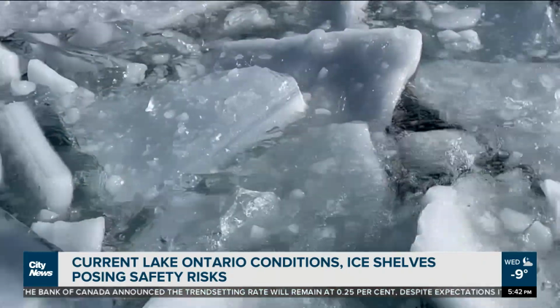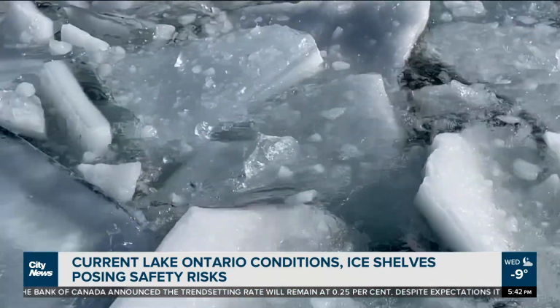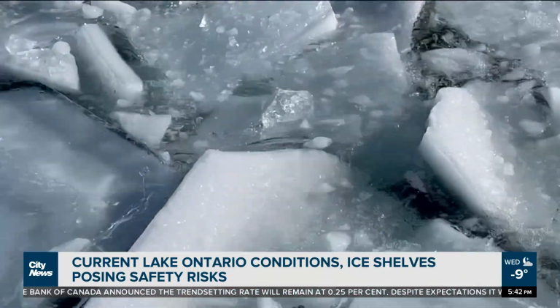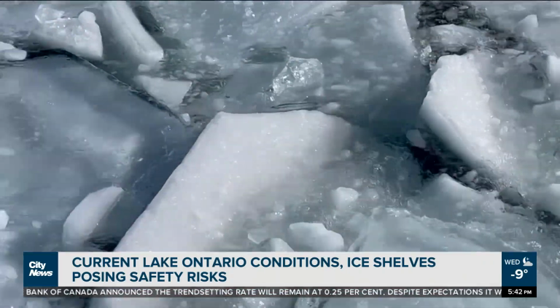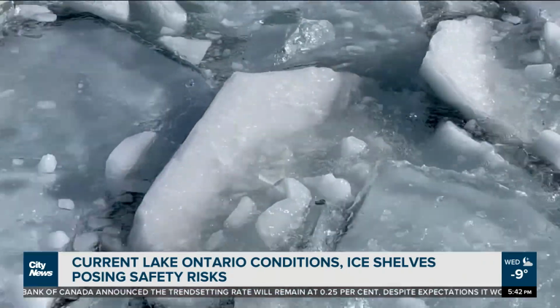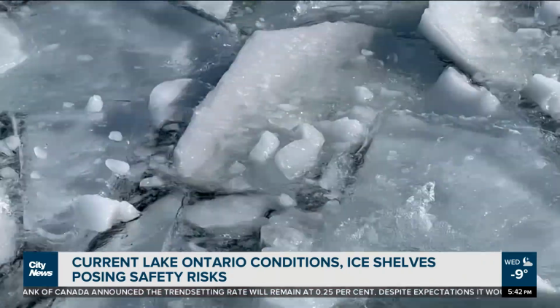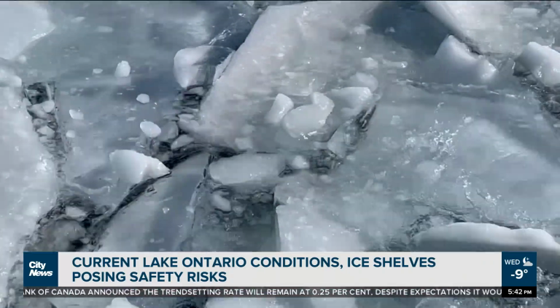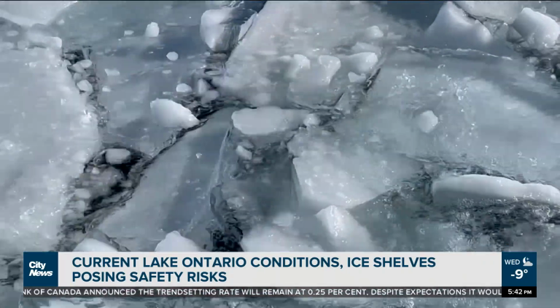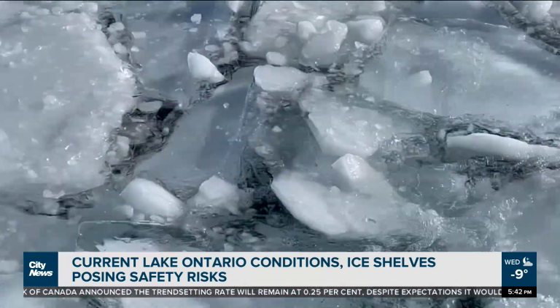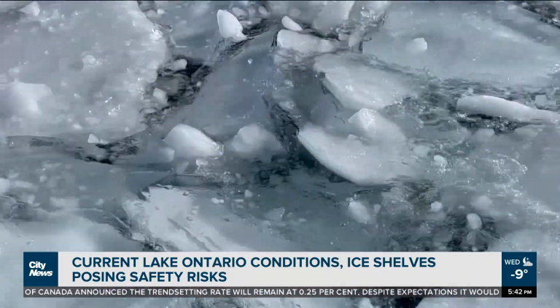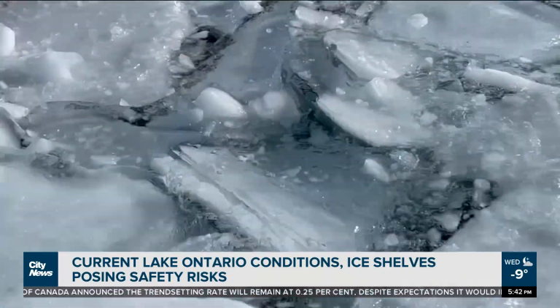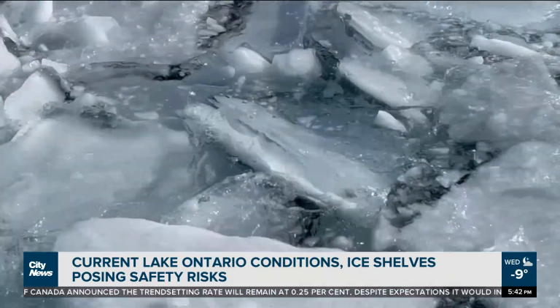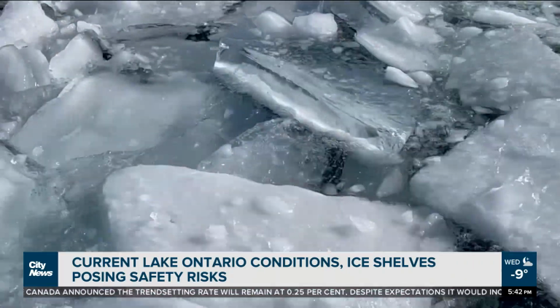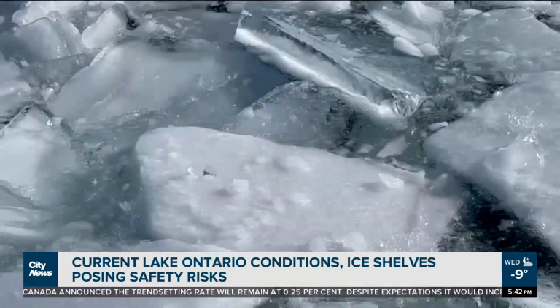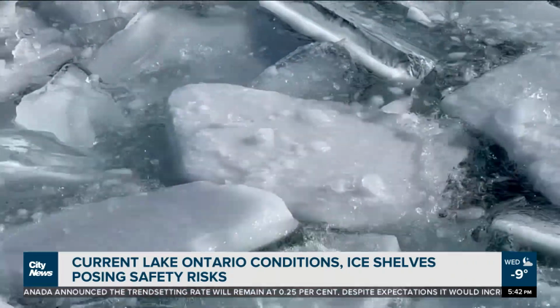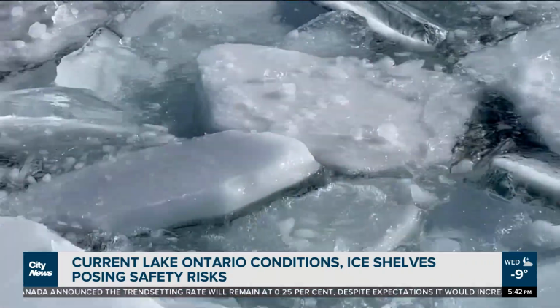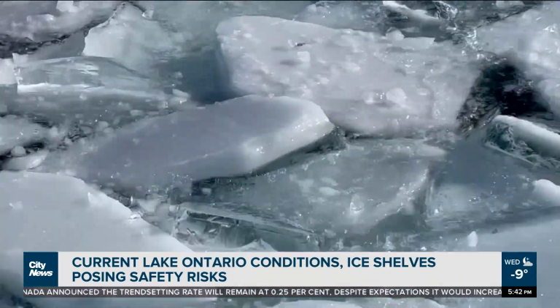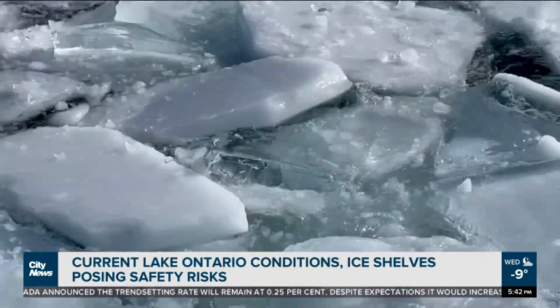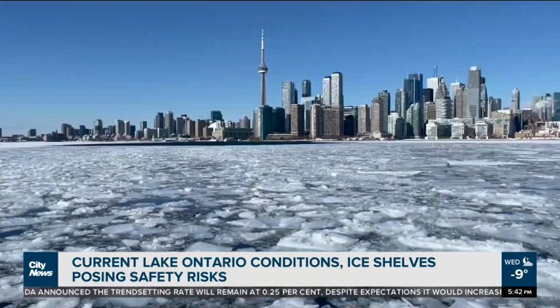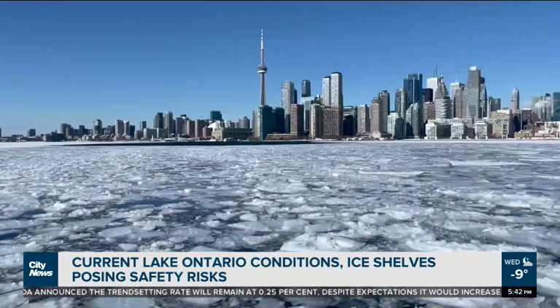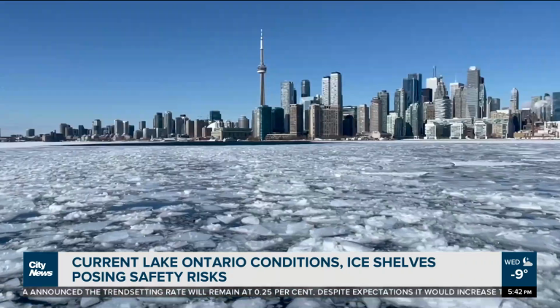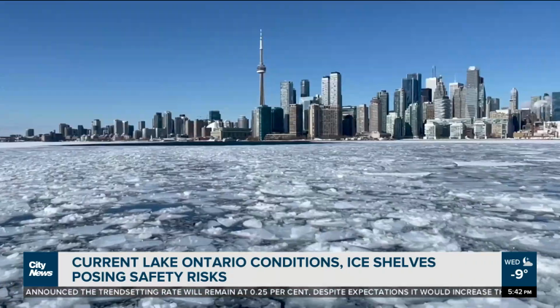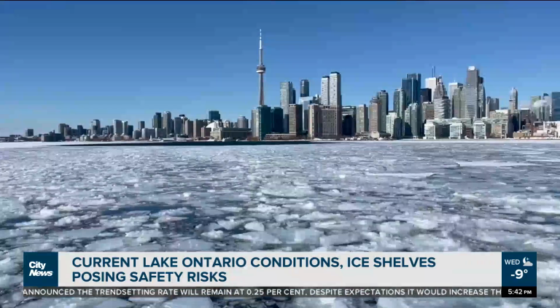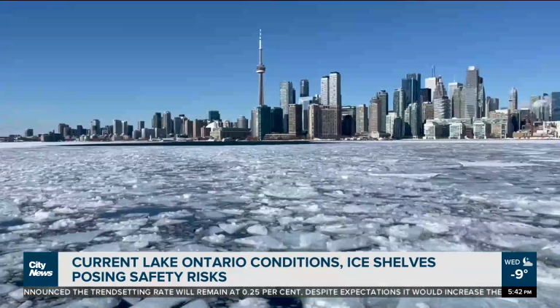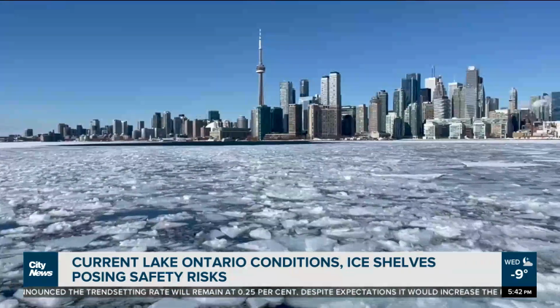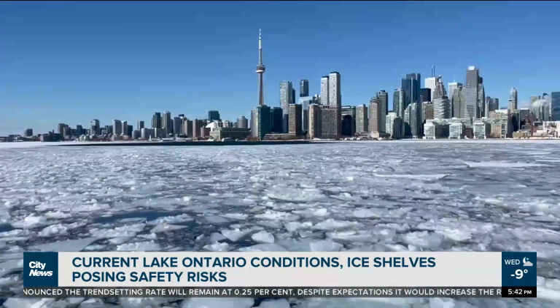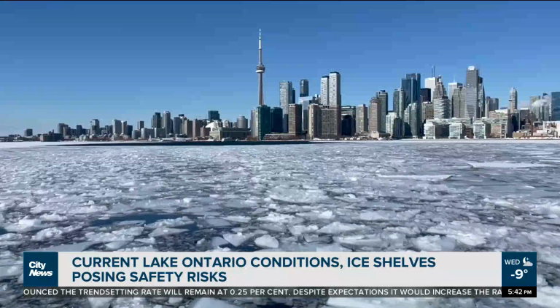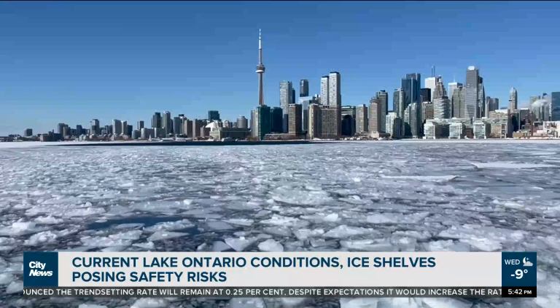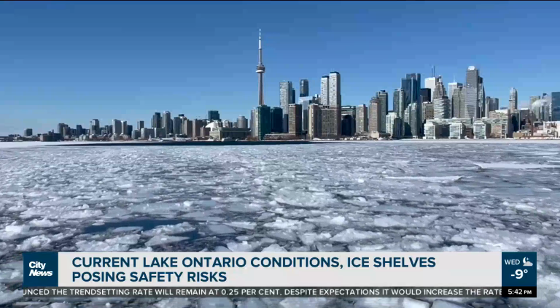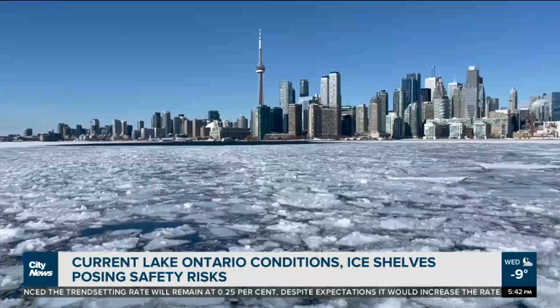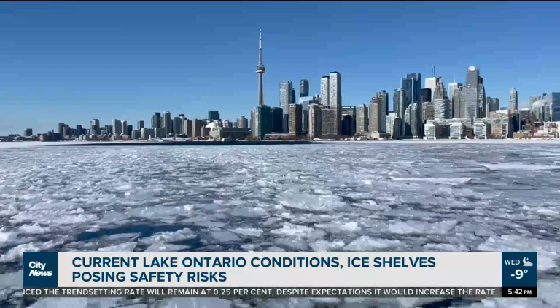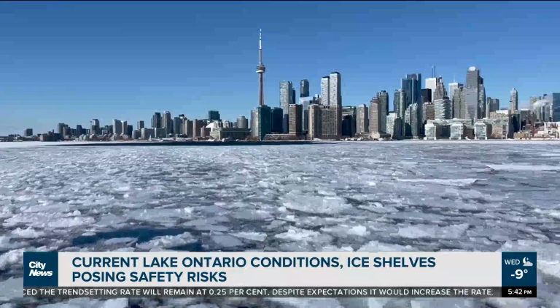For much more on this story, go to citynews.ca. In Toronto for City News, I'm Nick Westall.